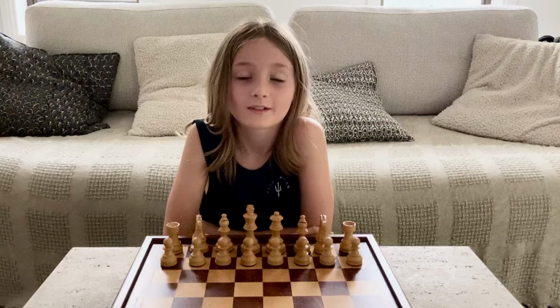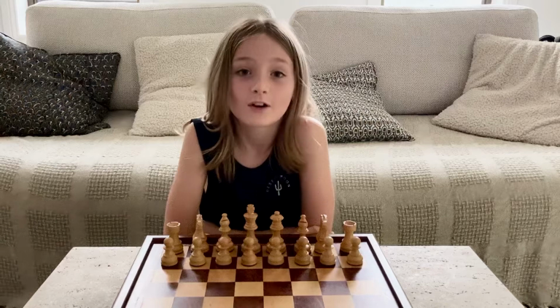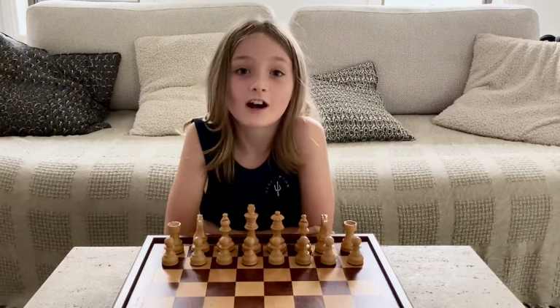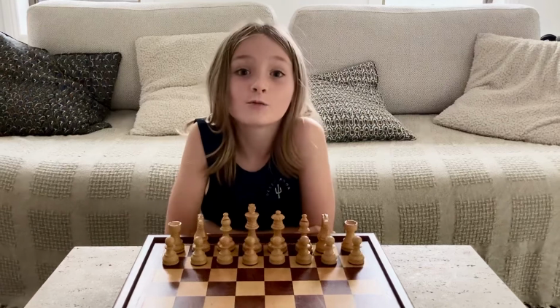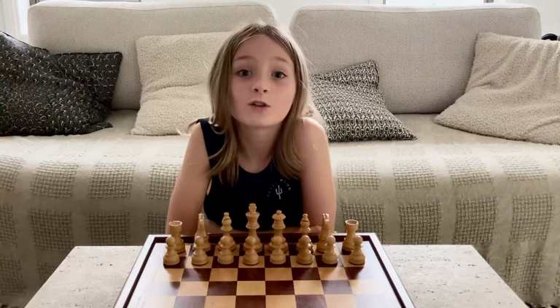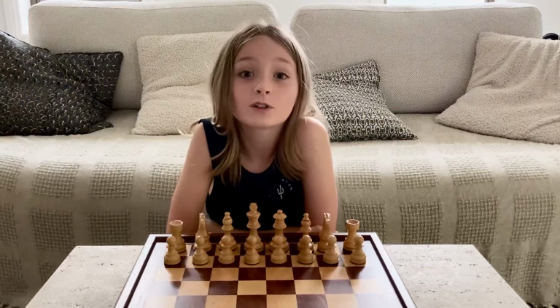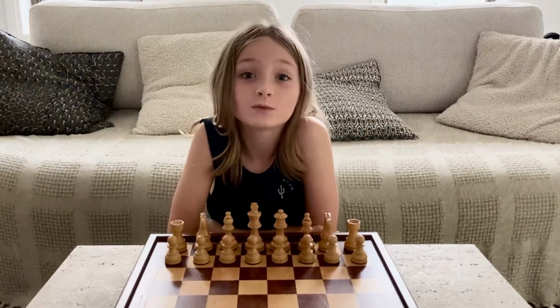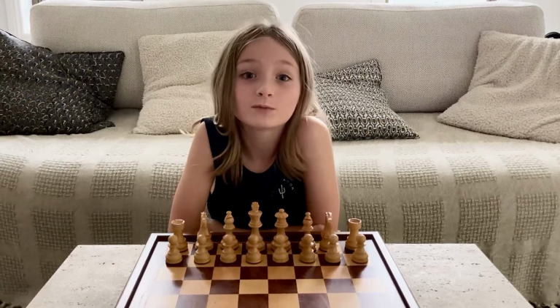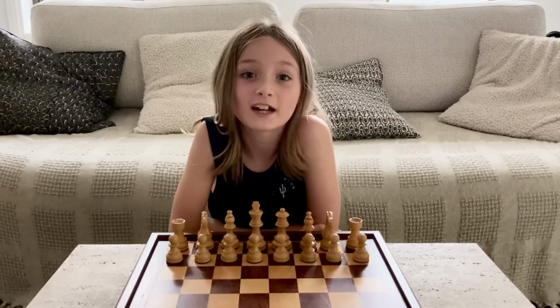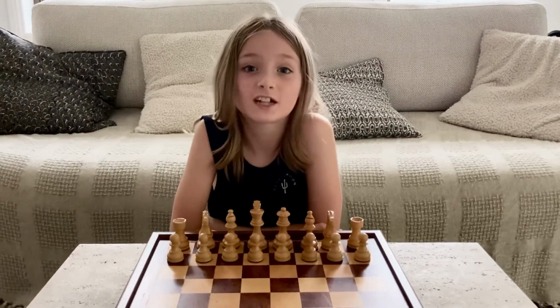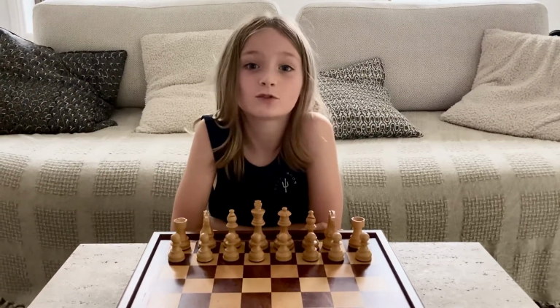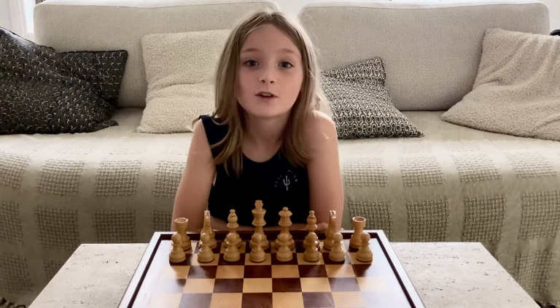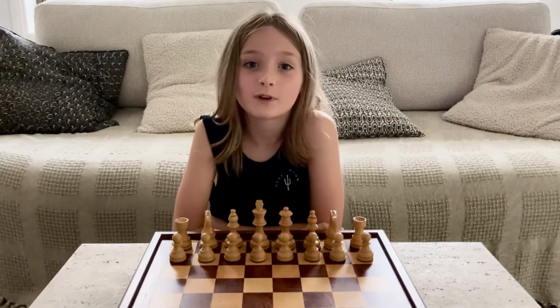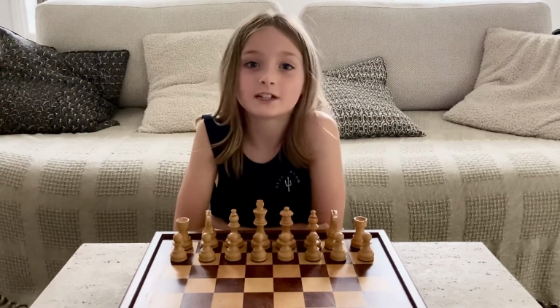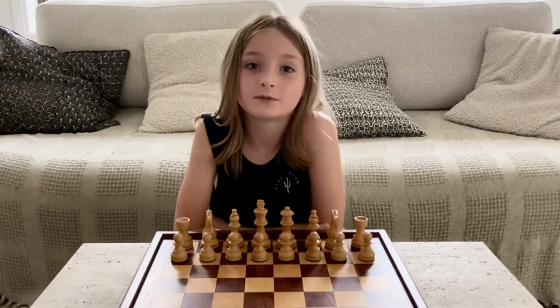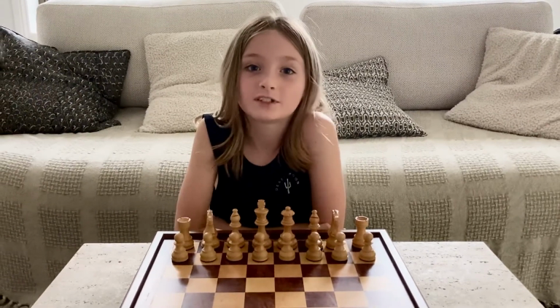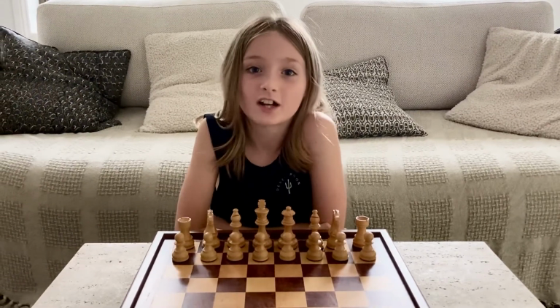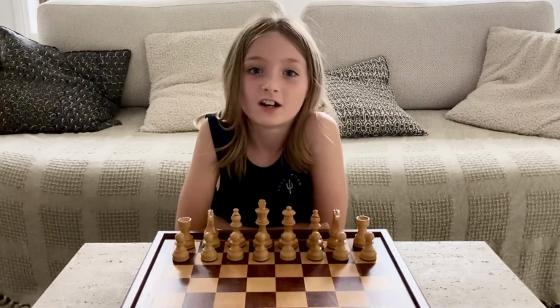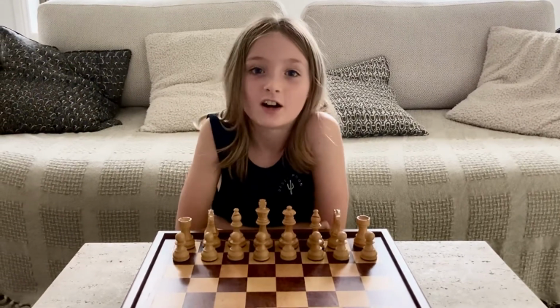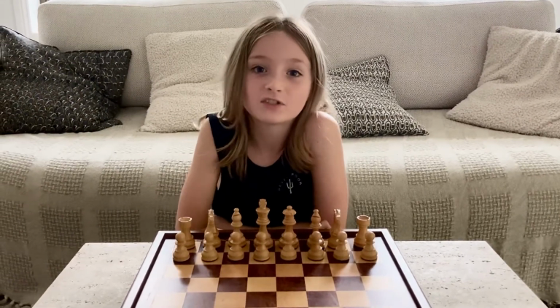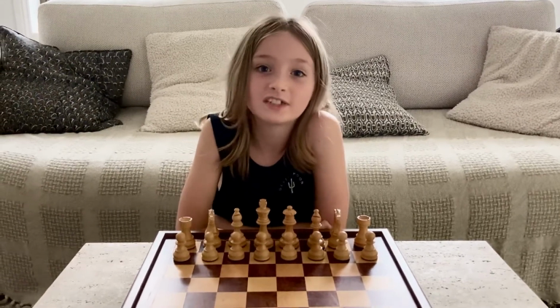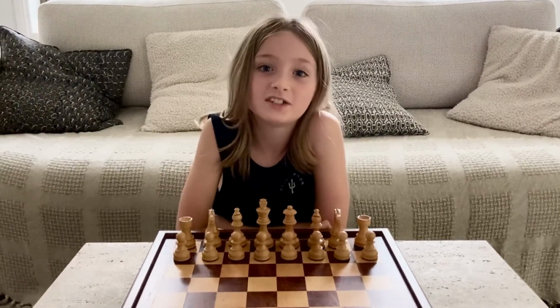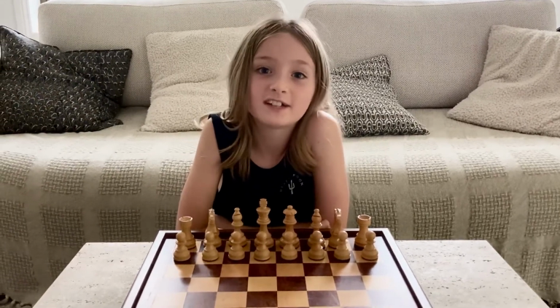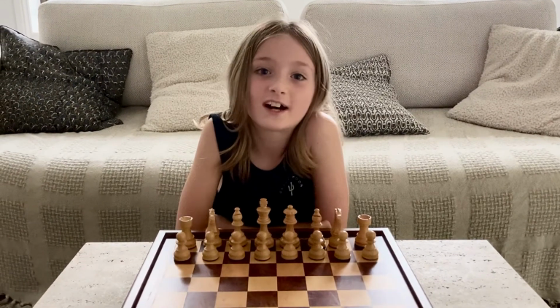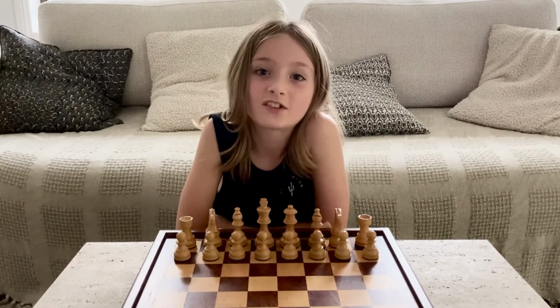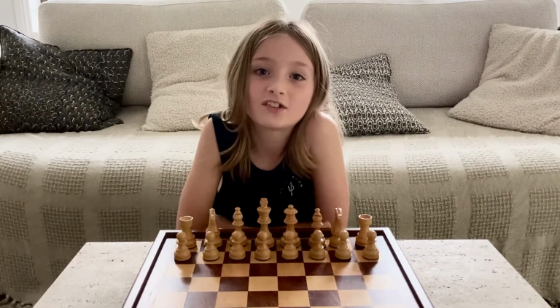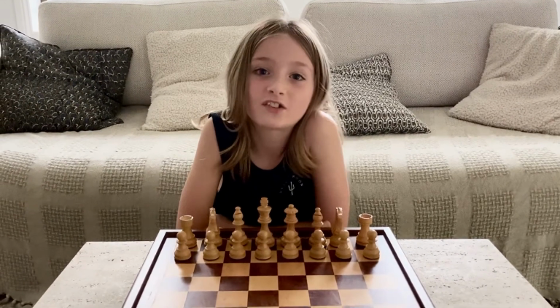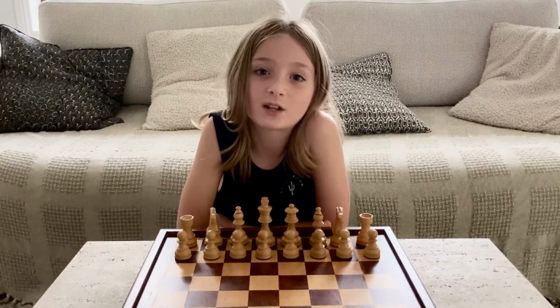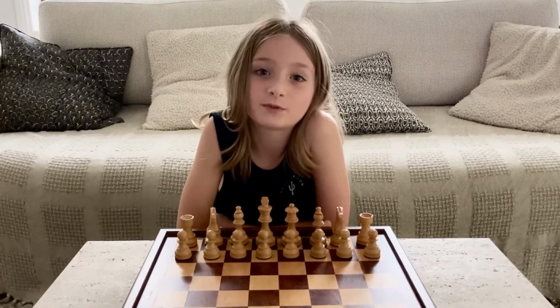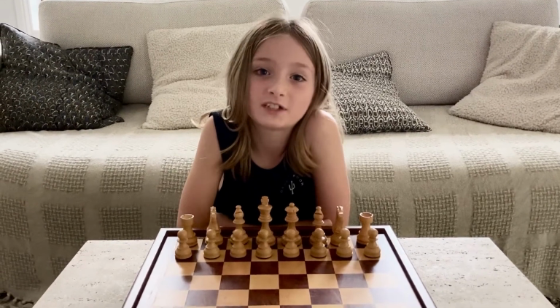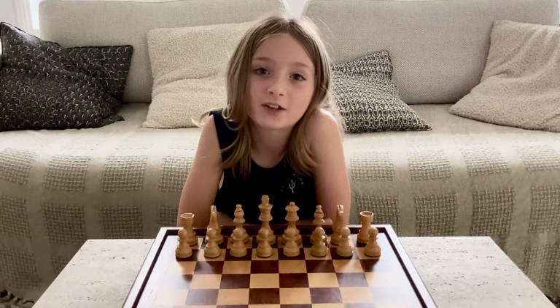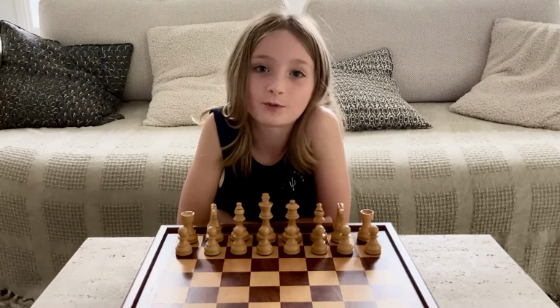Hi and welcome to my channel. My name's Jet. I'll teach you how to set up a chessboard.